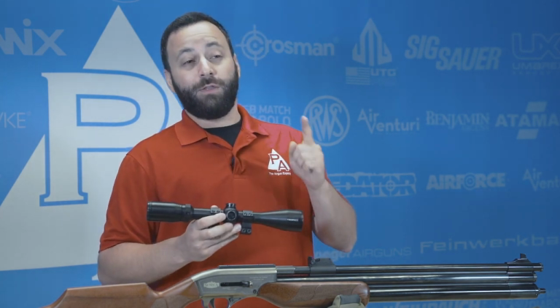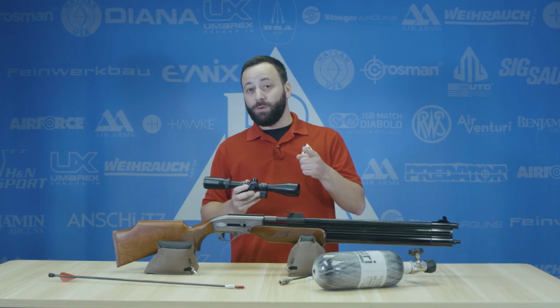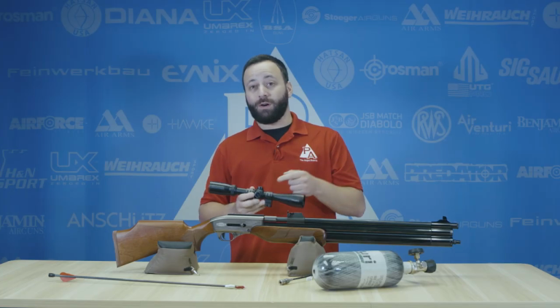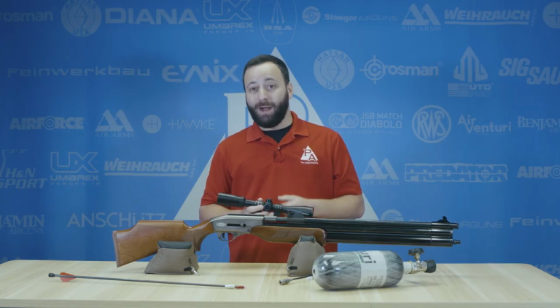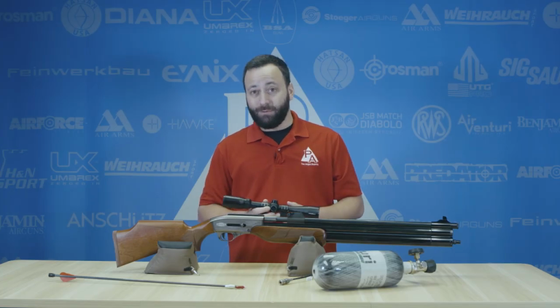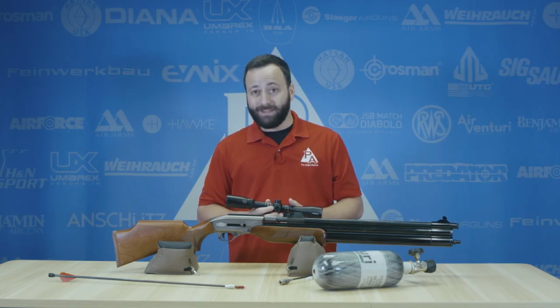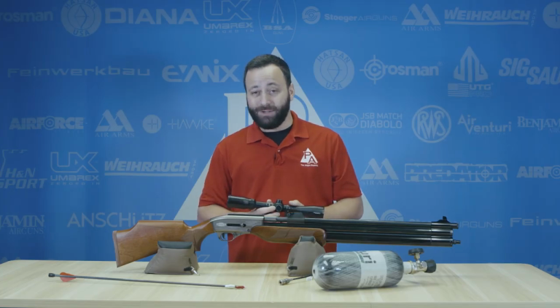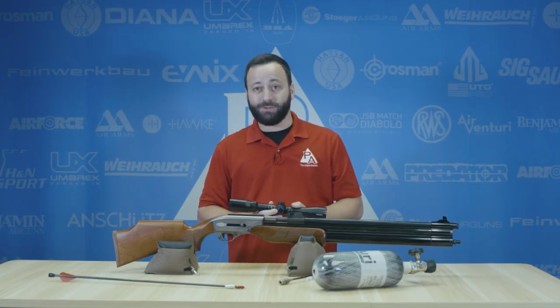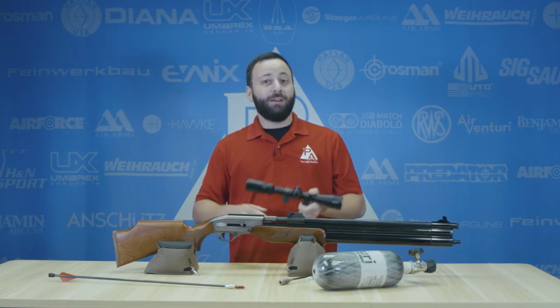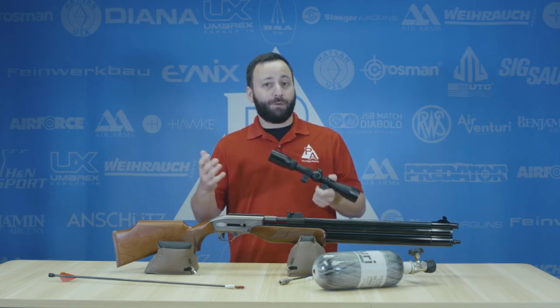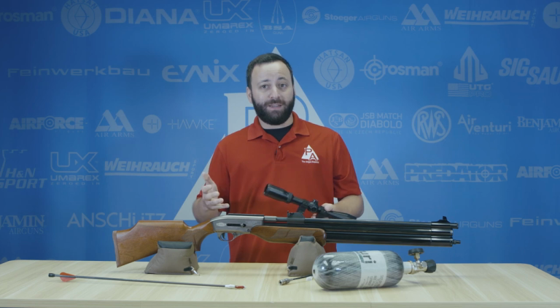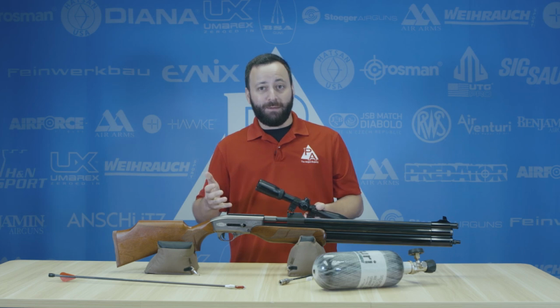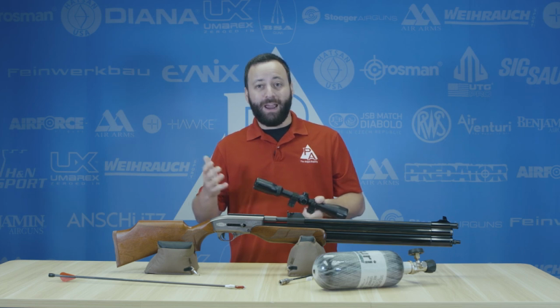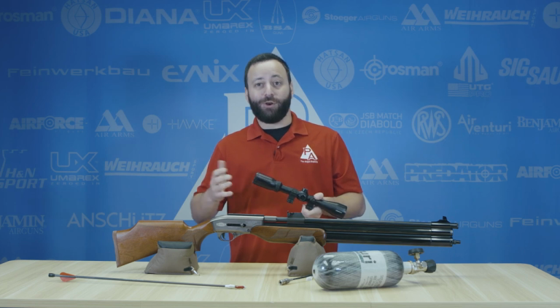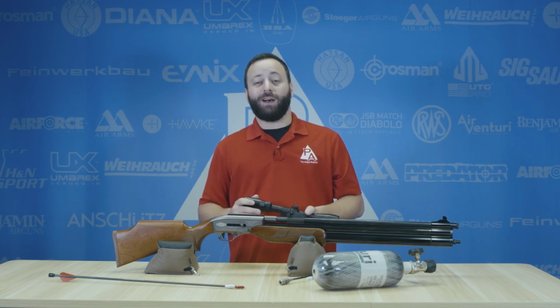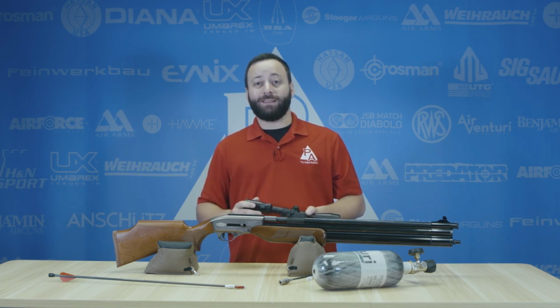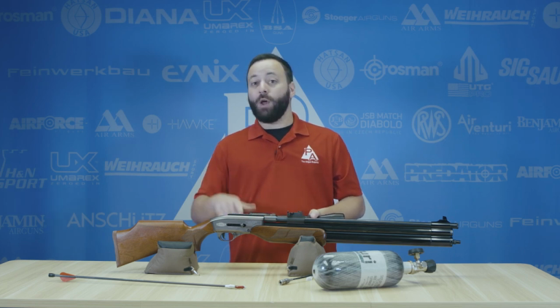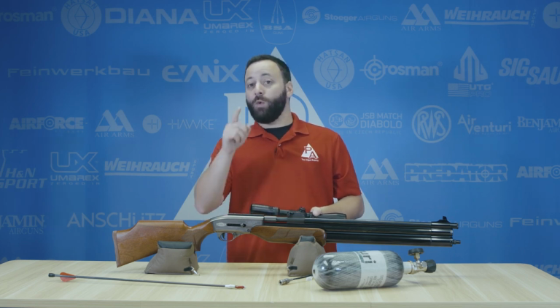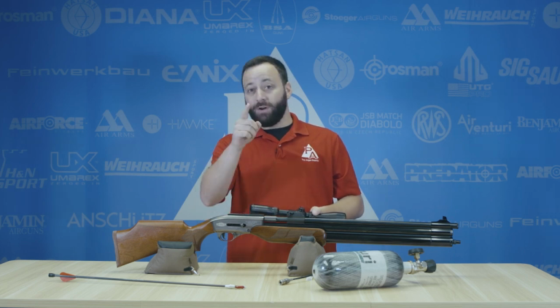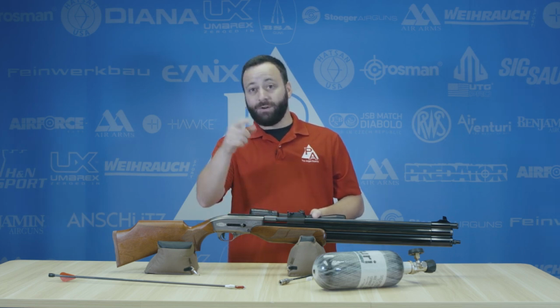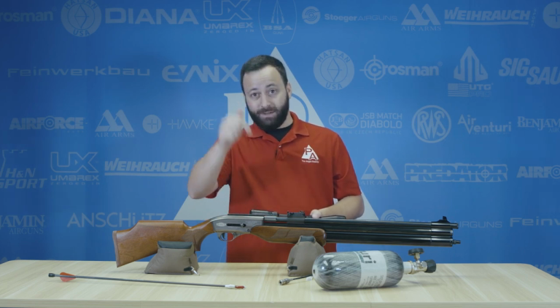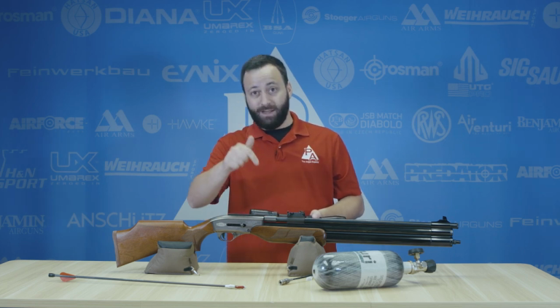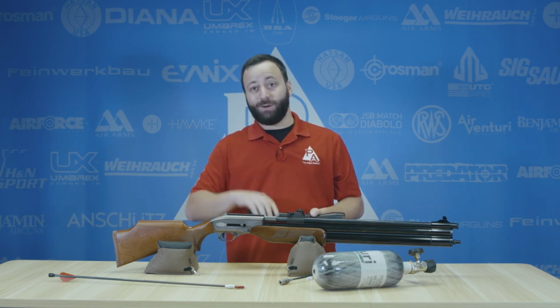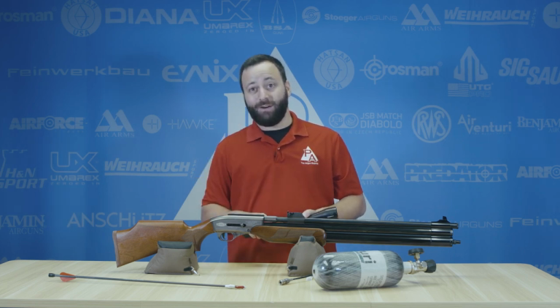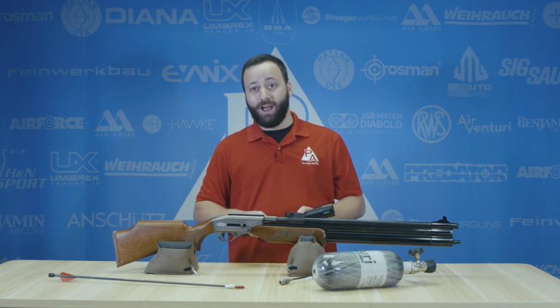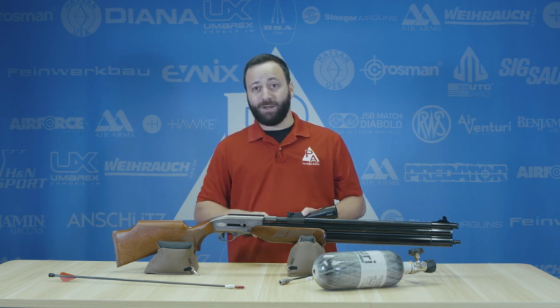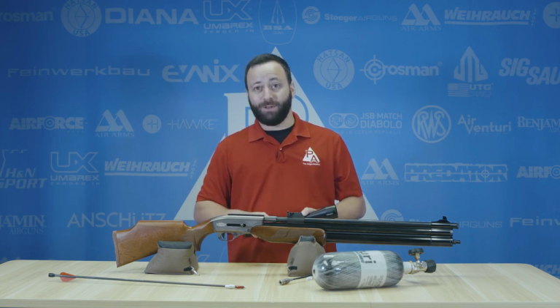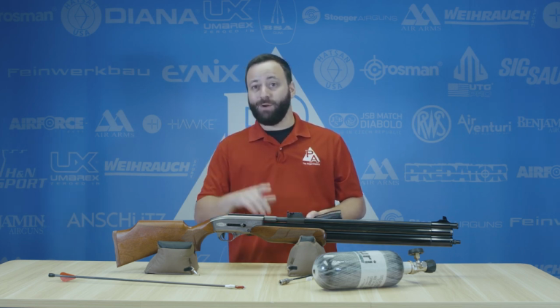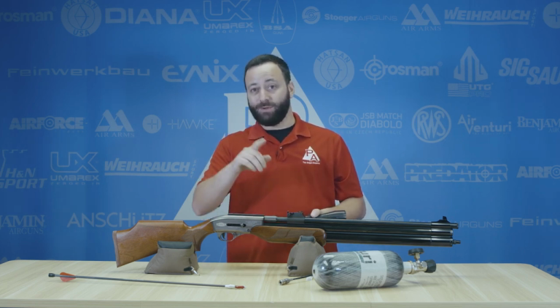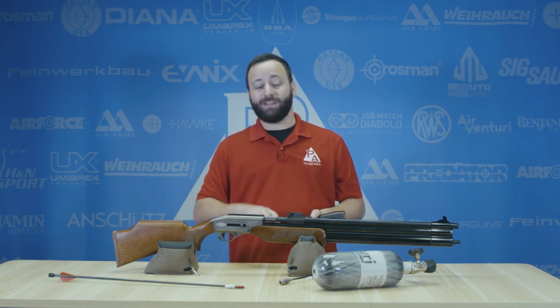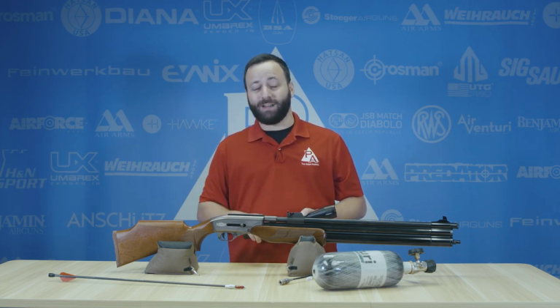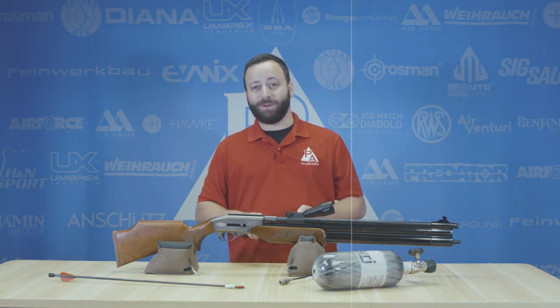Those are my three essentials for big game air gun hunting. What are yours? Let us know down in the comments below, and we'll see you at the next one.